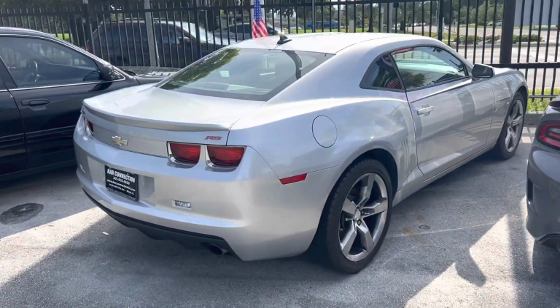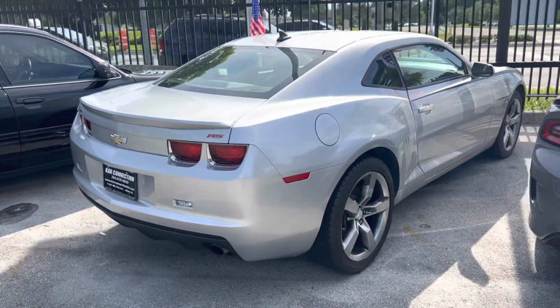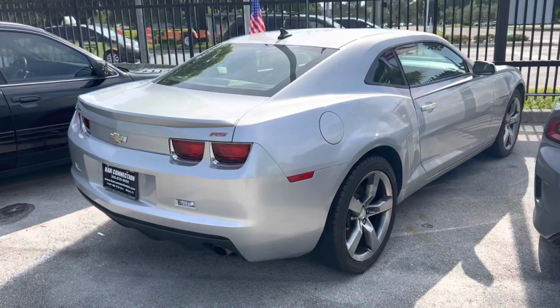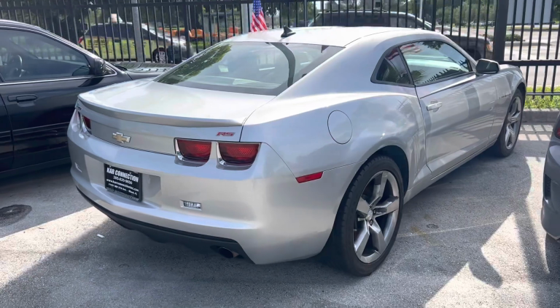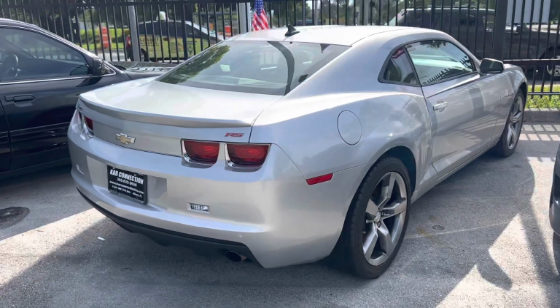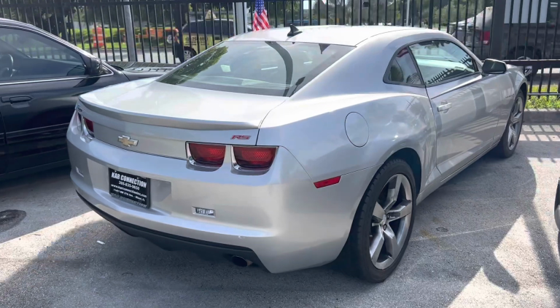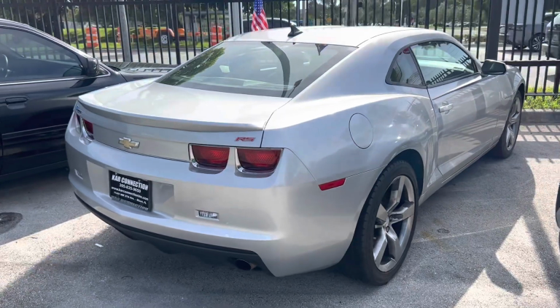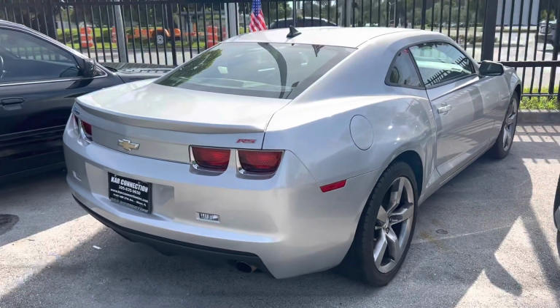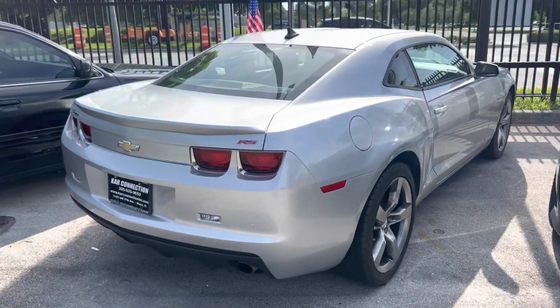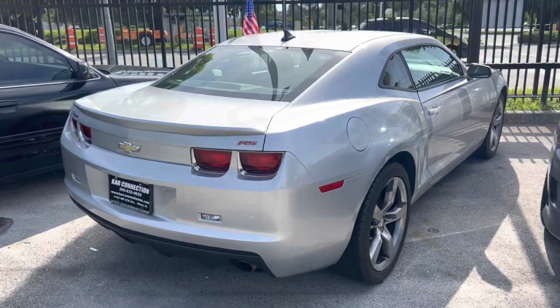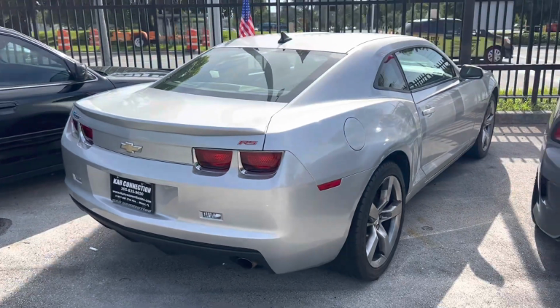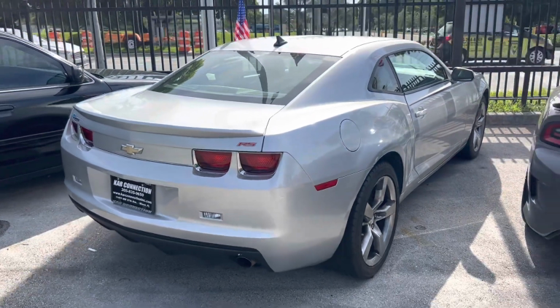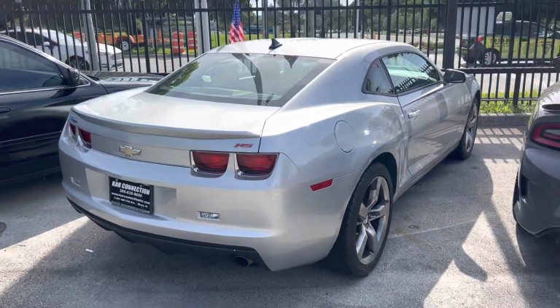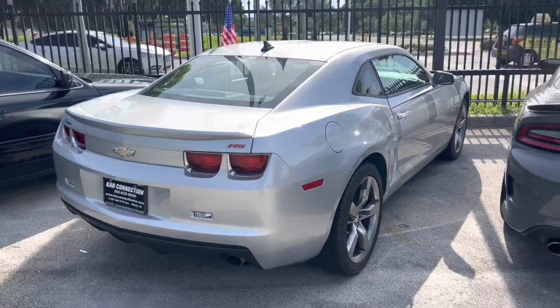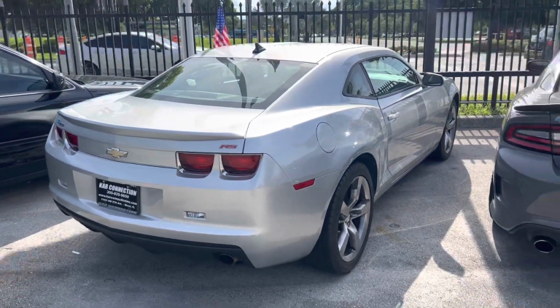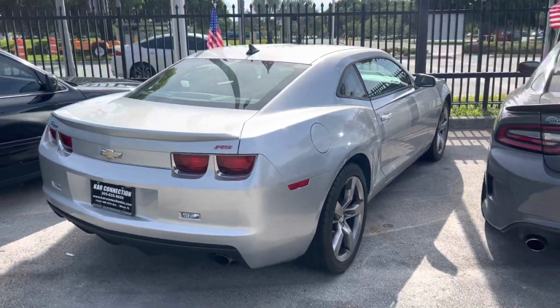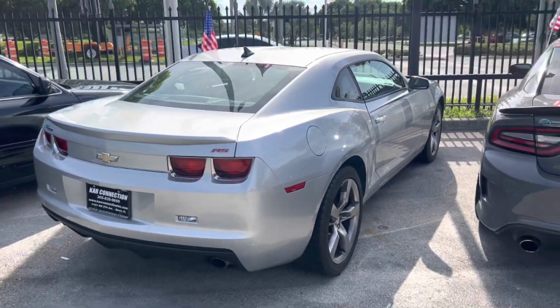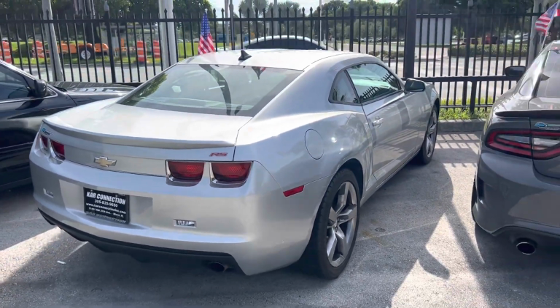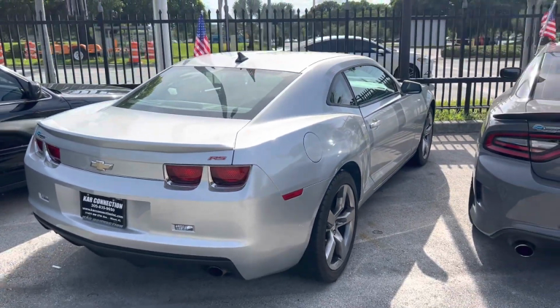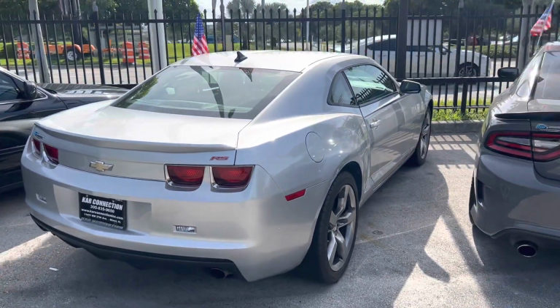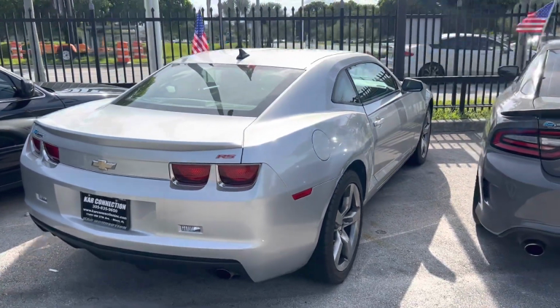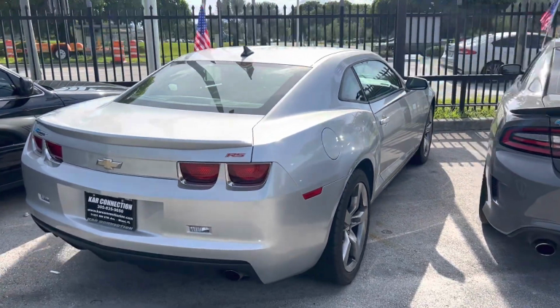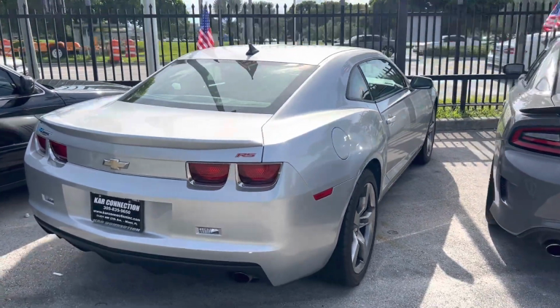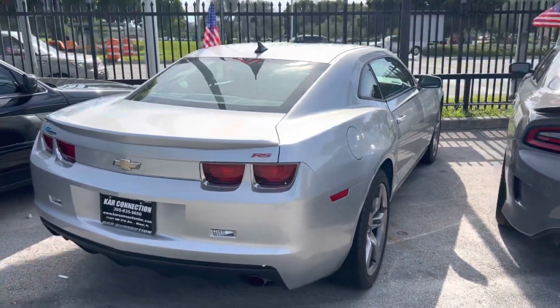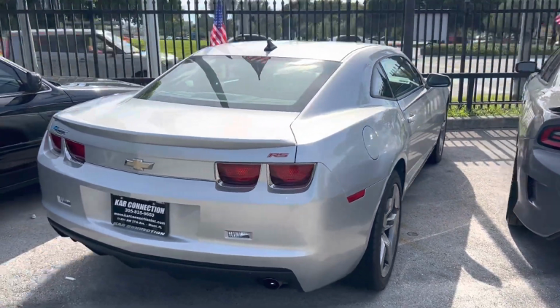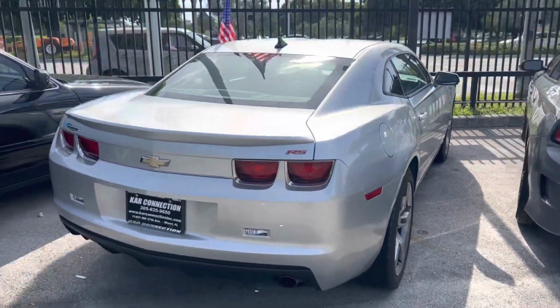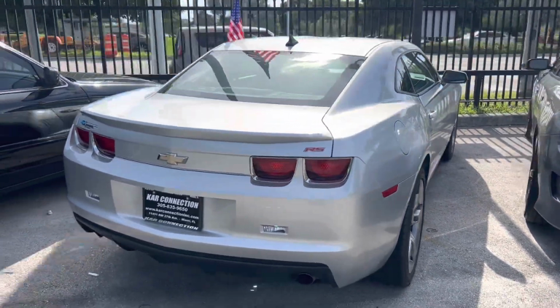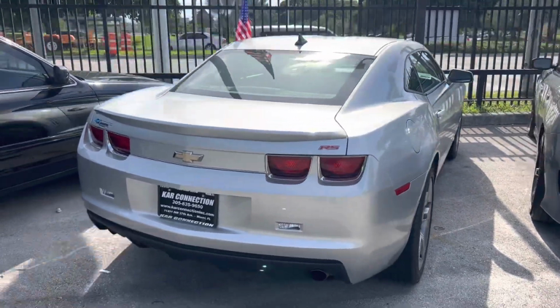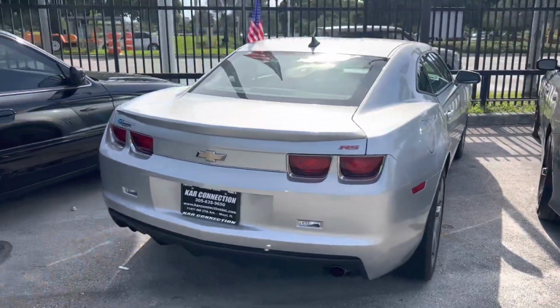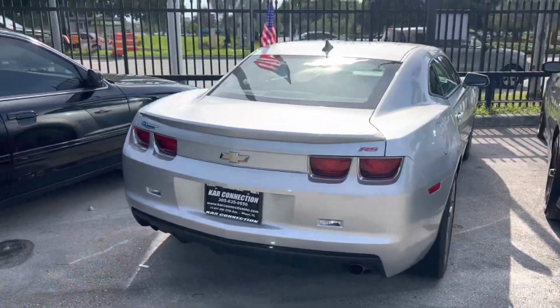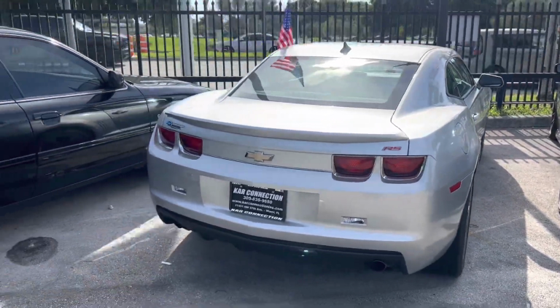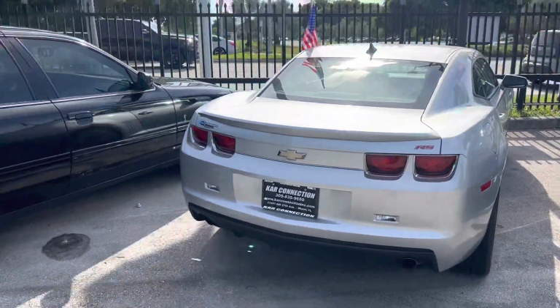Camaro RS — it's got the big wheels, got the leather, this thing is loaded. Nice car.